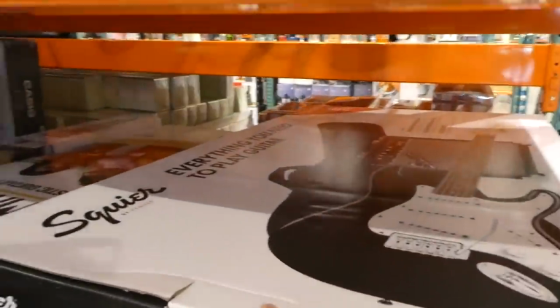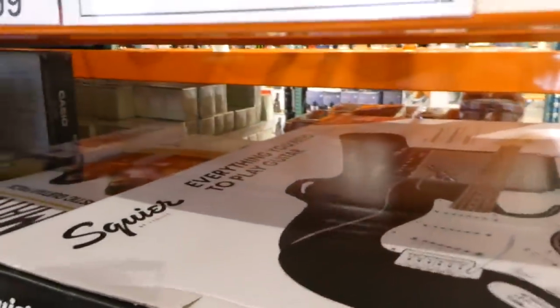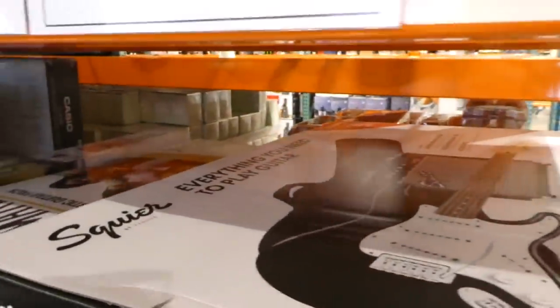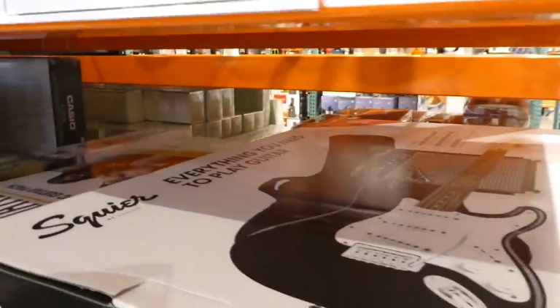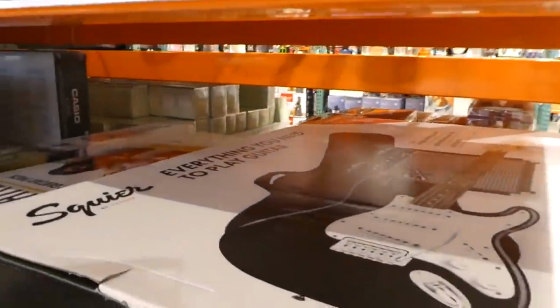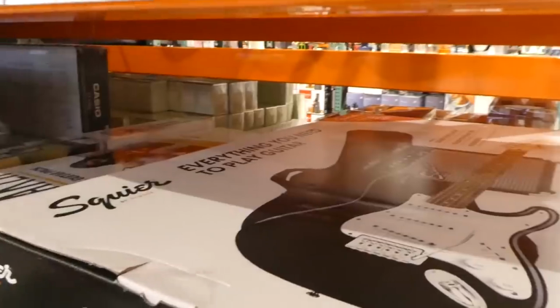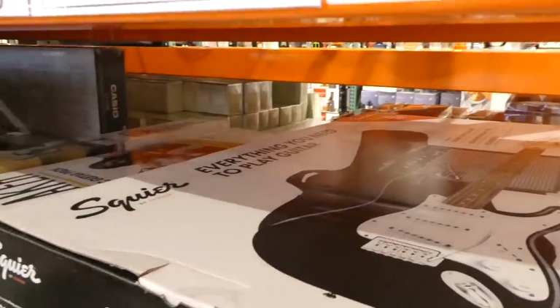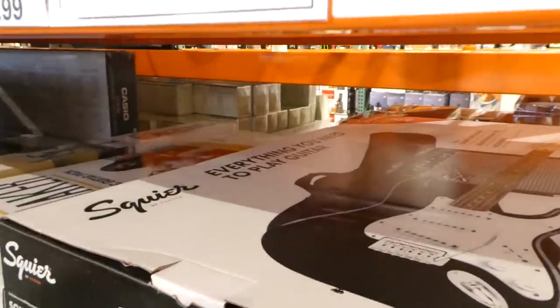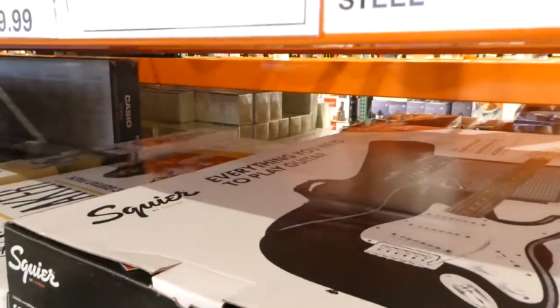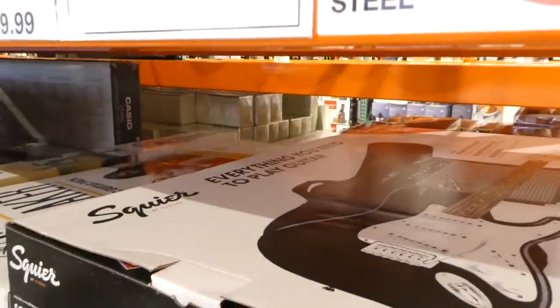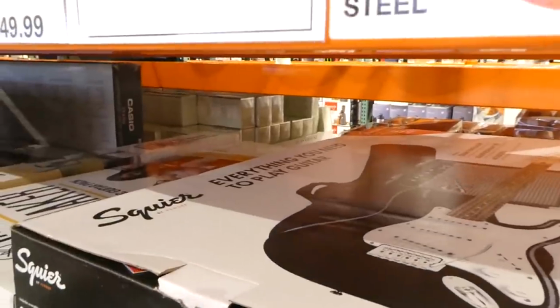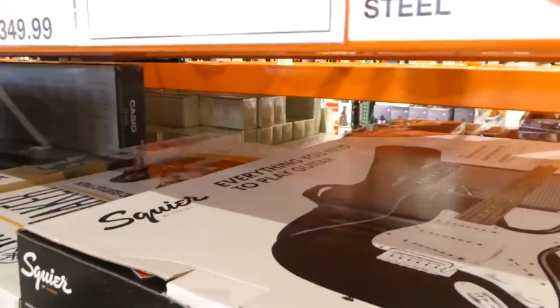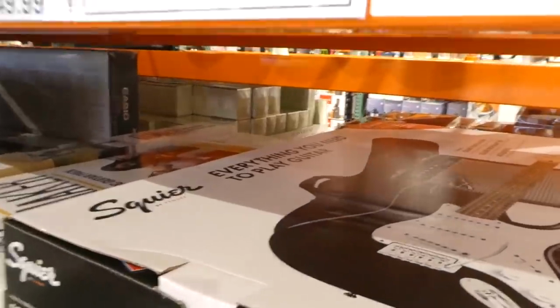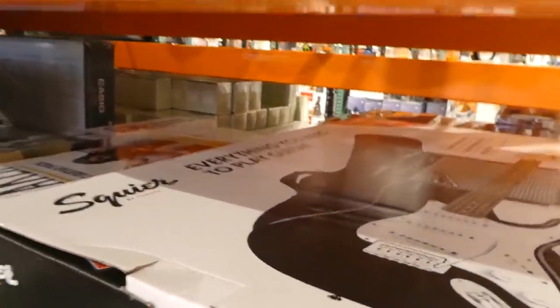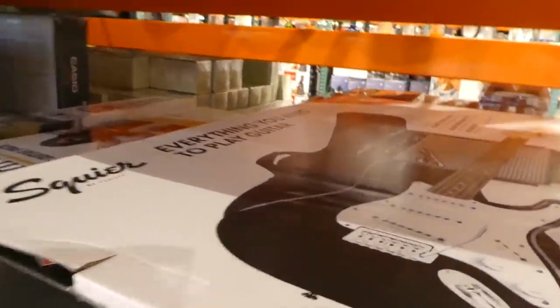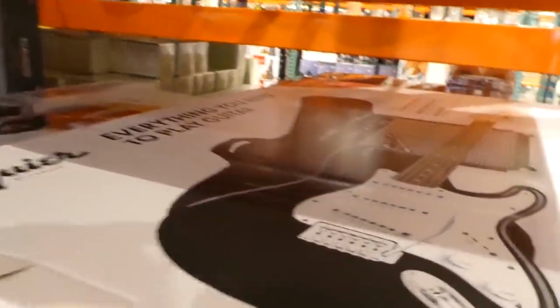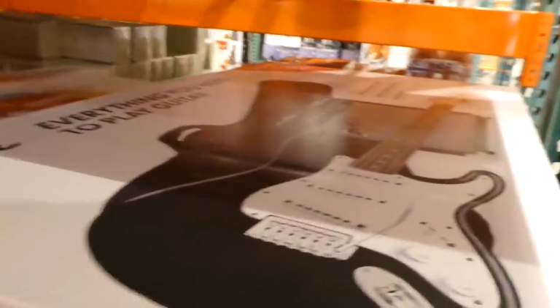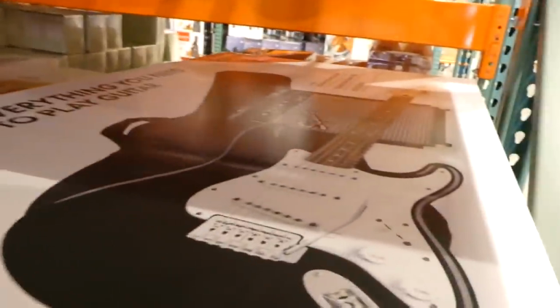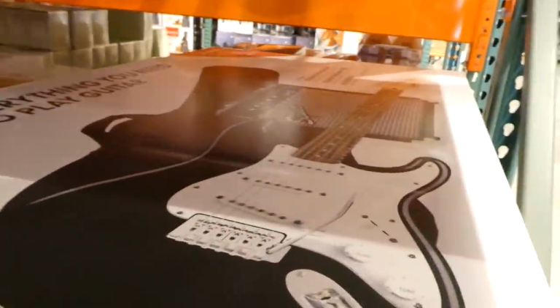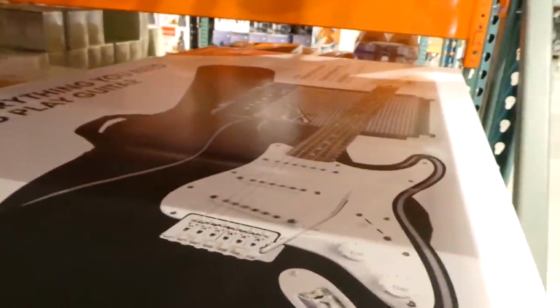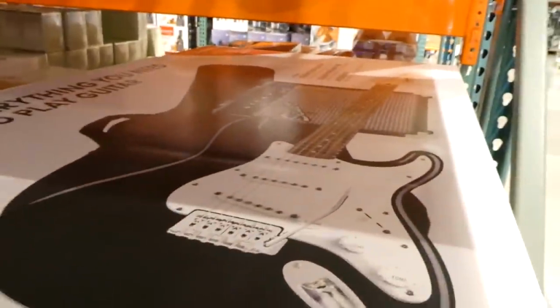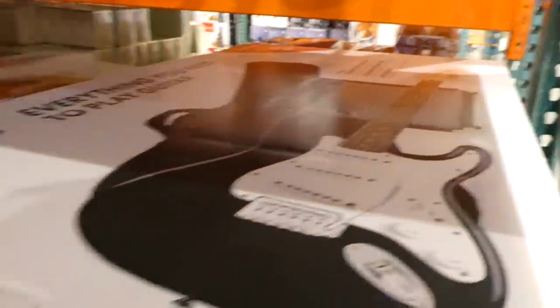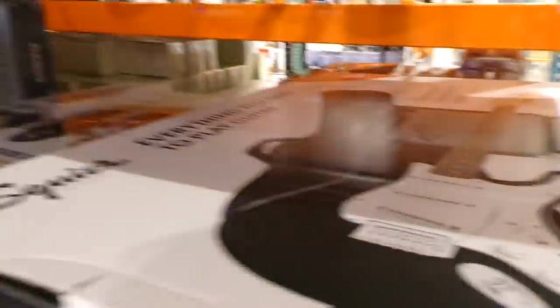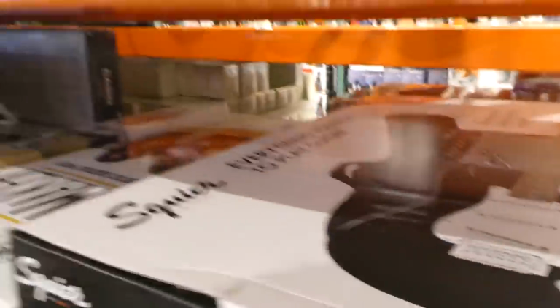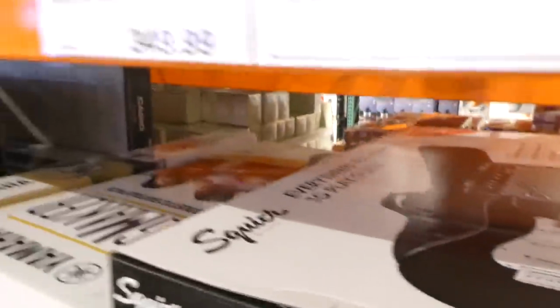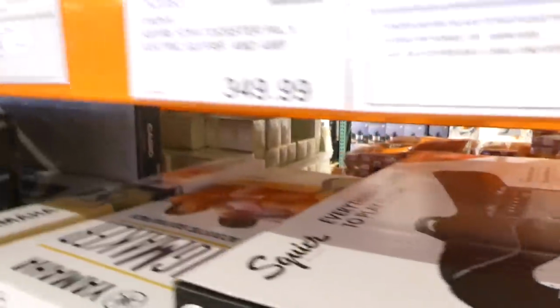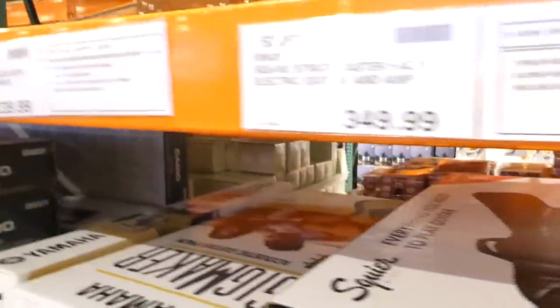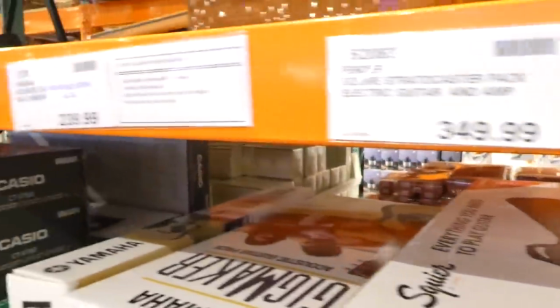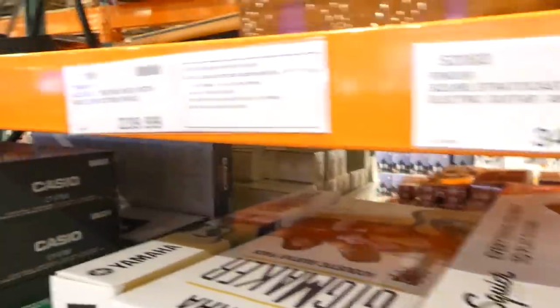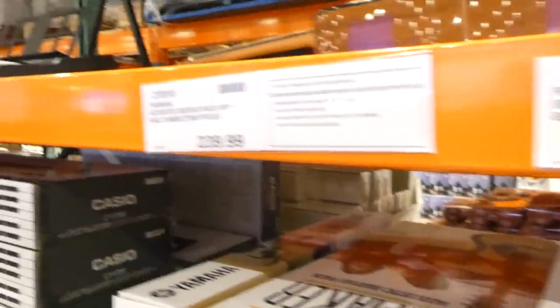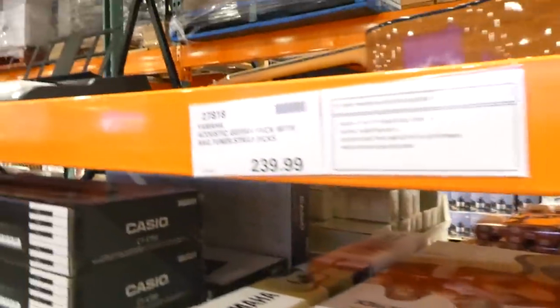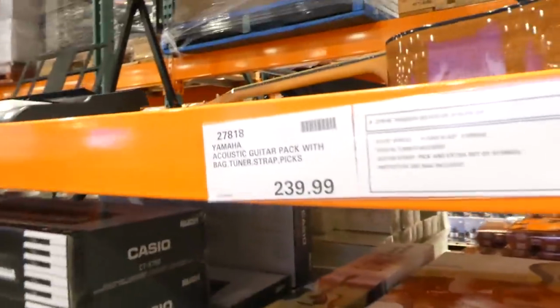It's a huge box — you can't really see it in there — but that'd be an awesome Christmas gift.